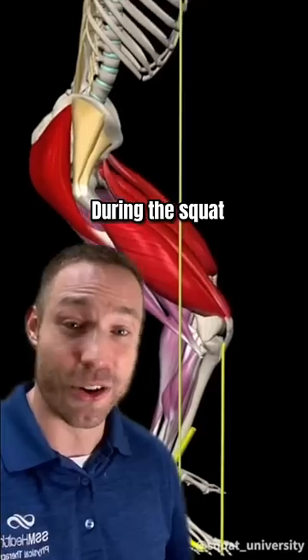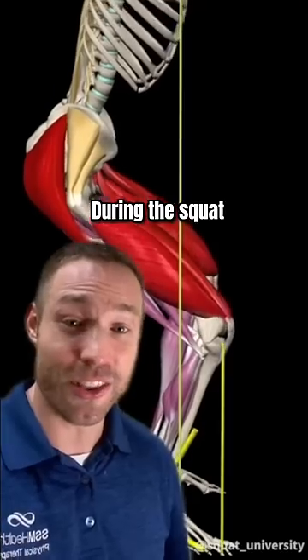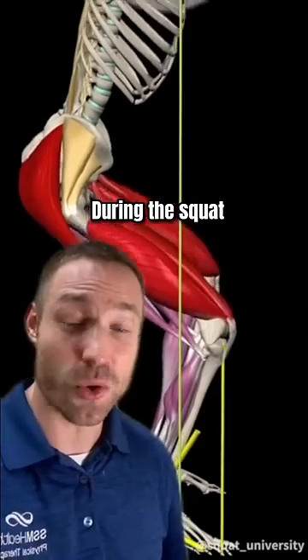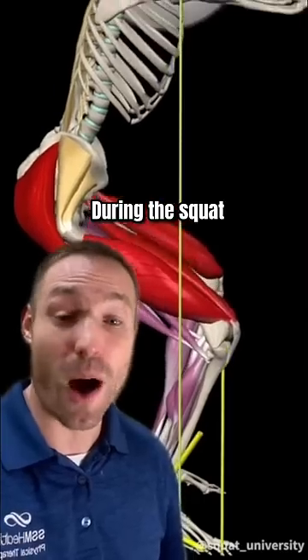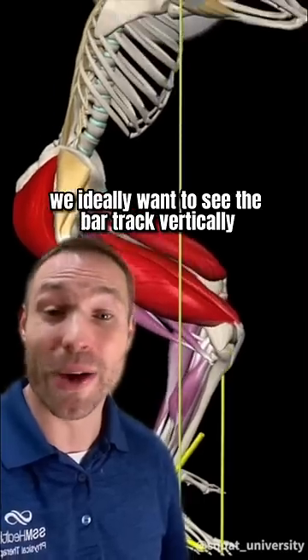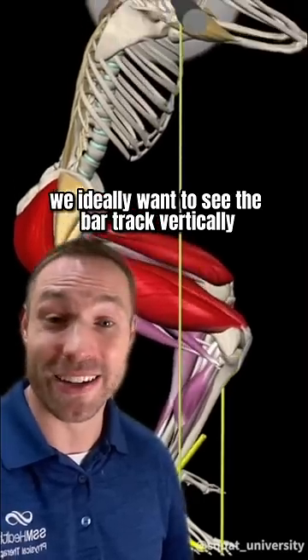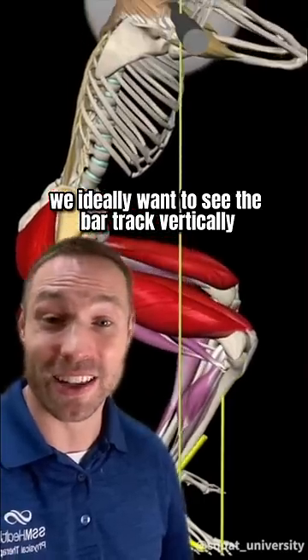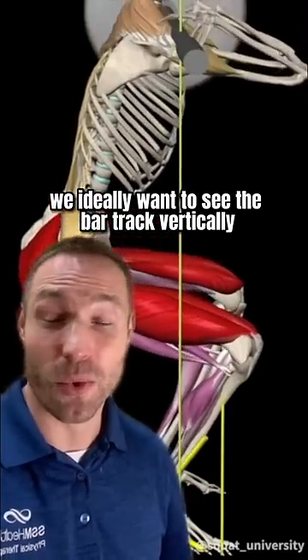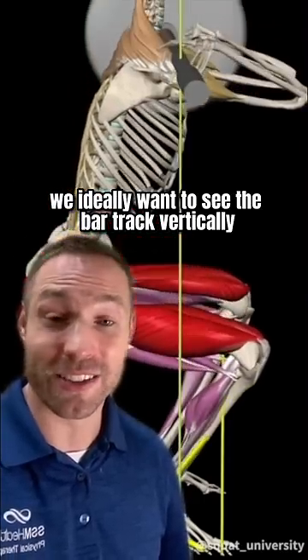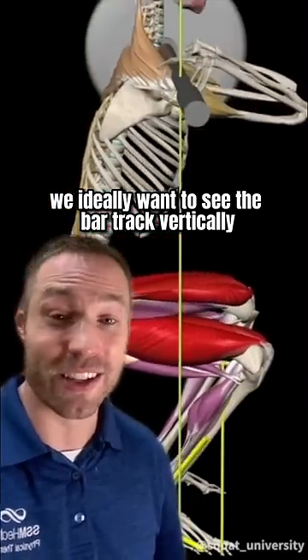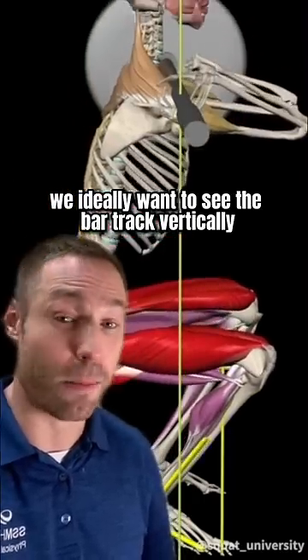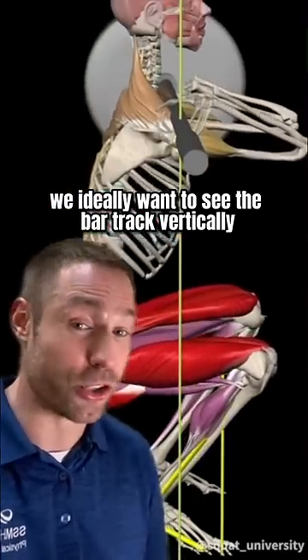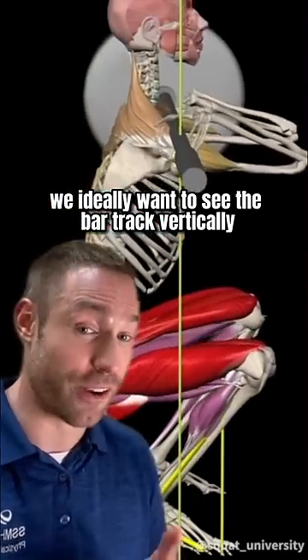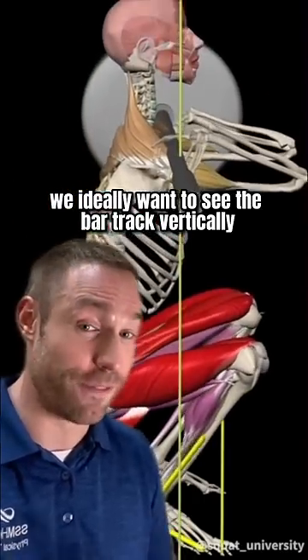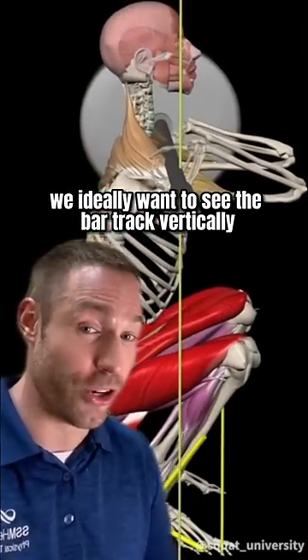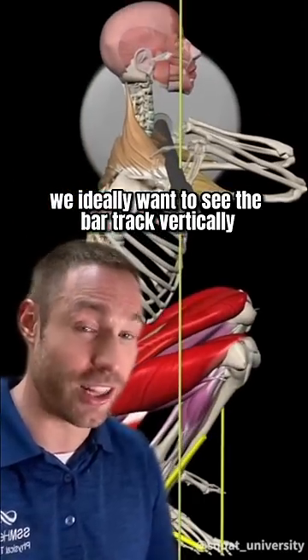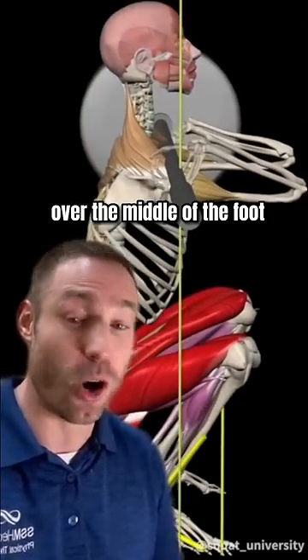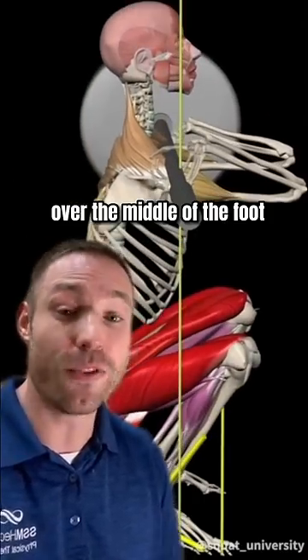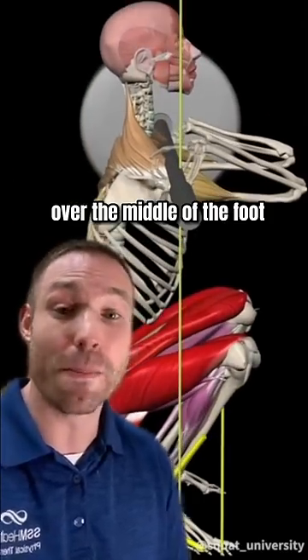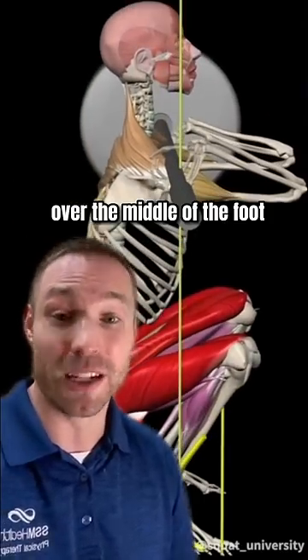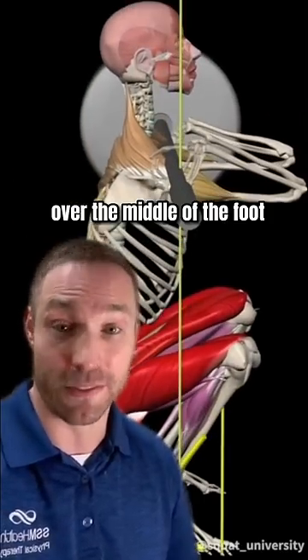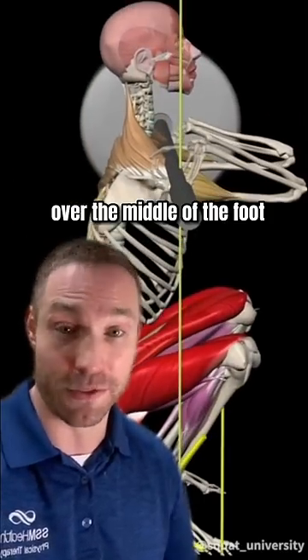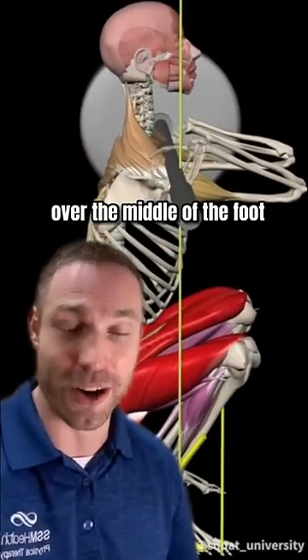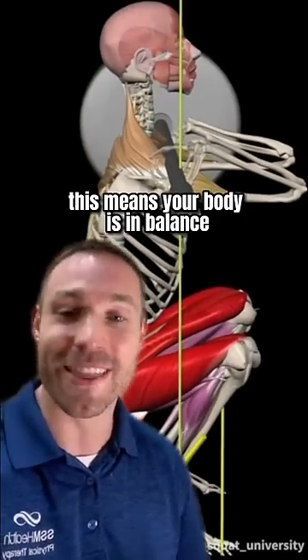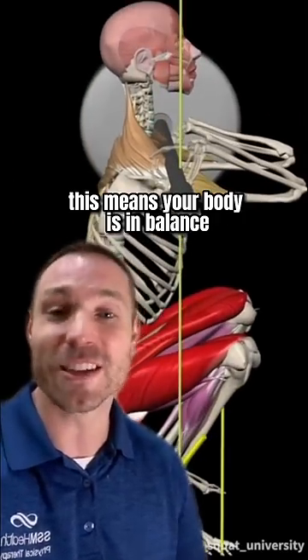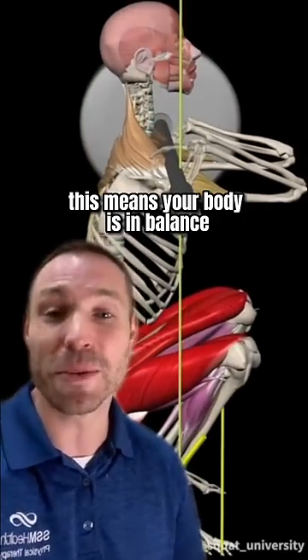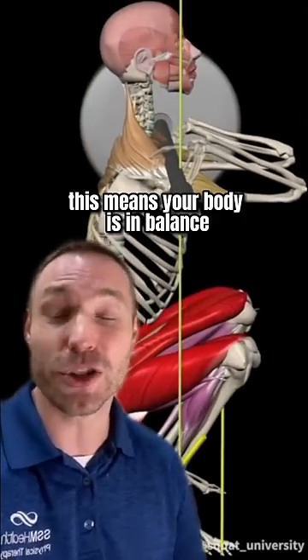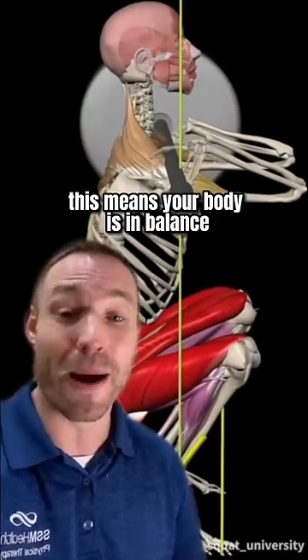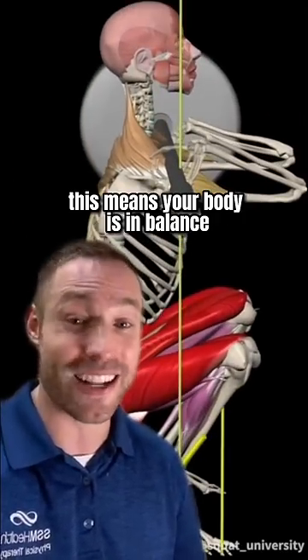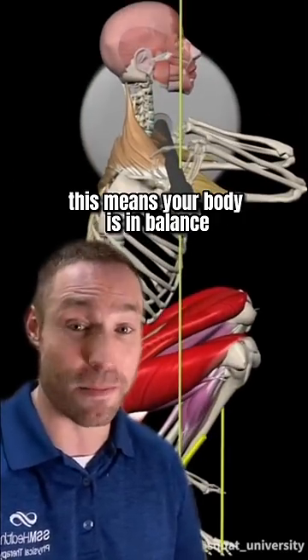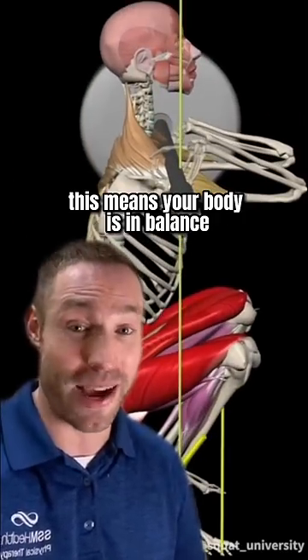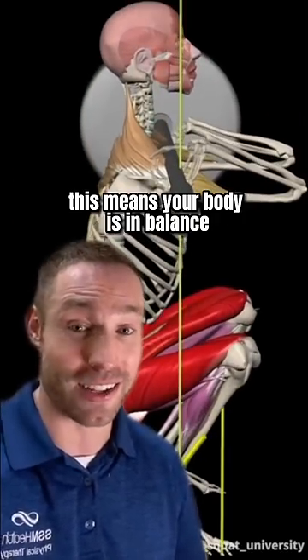During the squat, we ideally want to see the bar track vertically over the middle of the foot. This means your body is in balance.